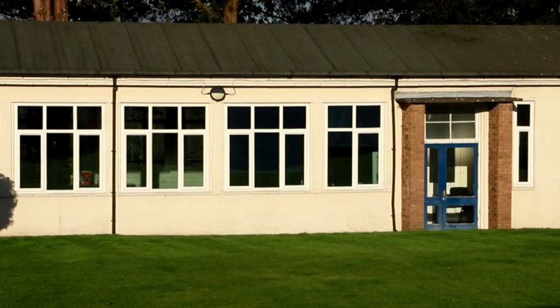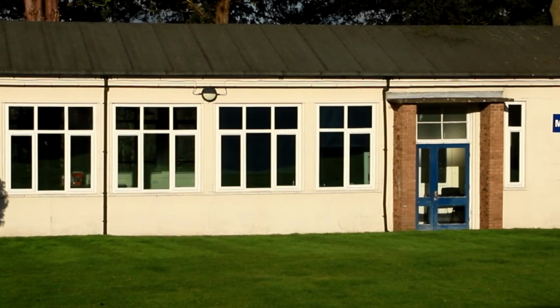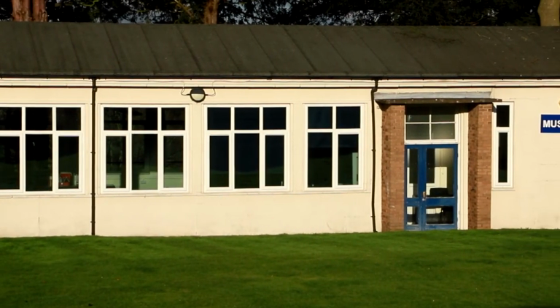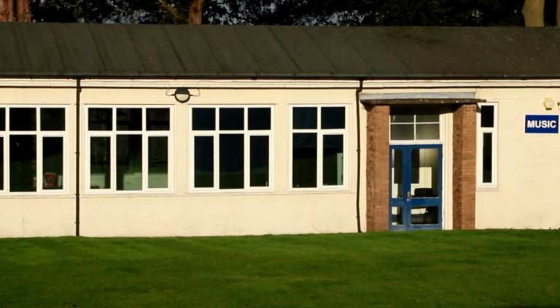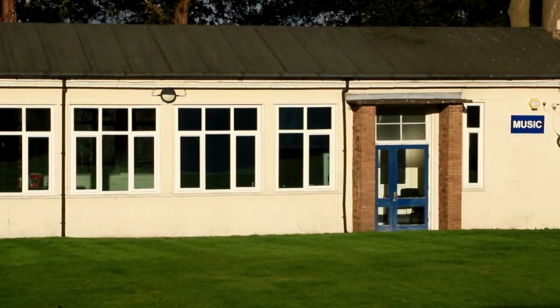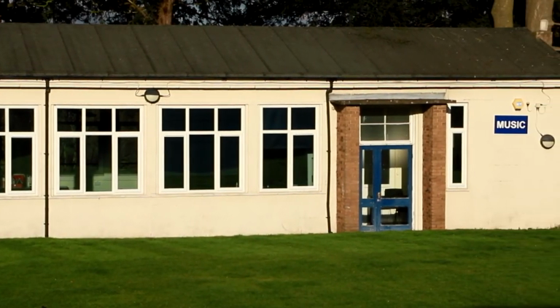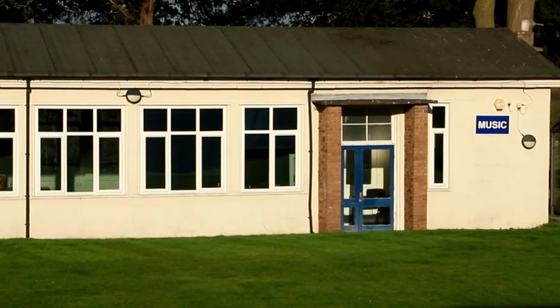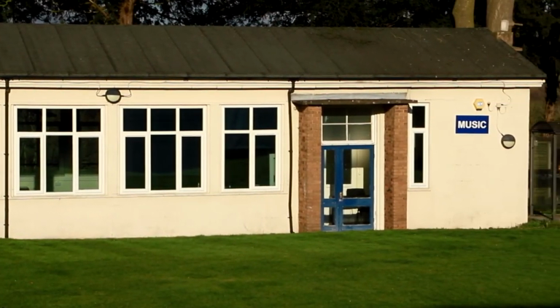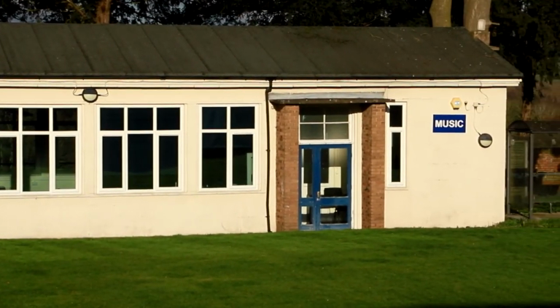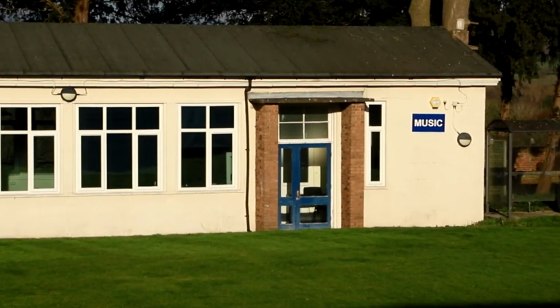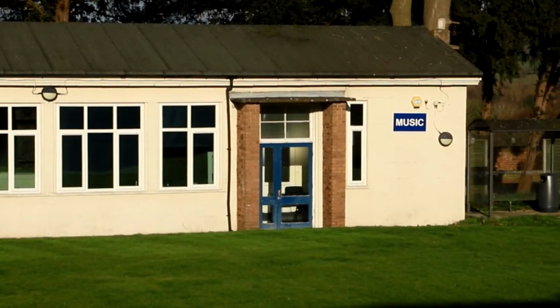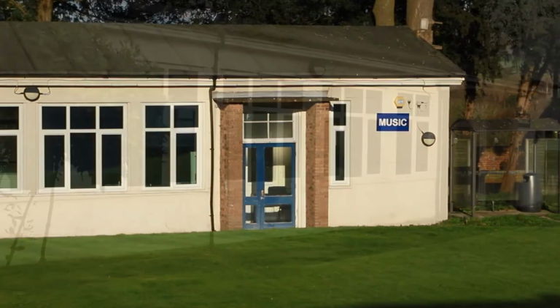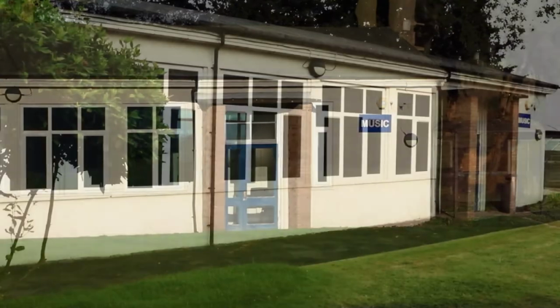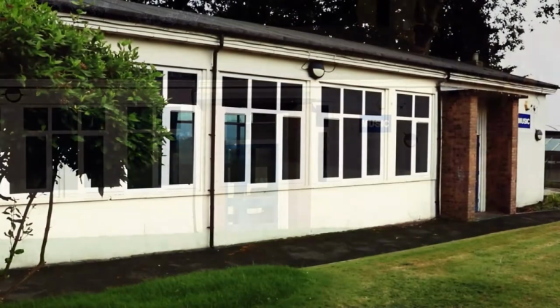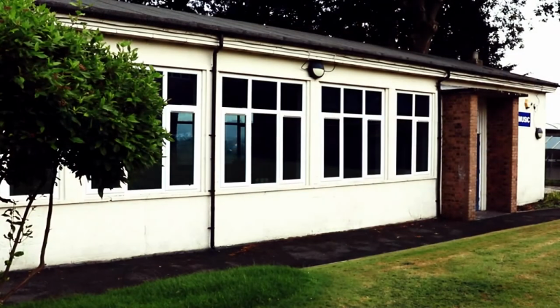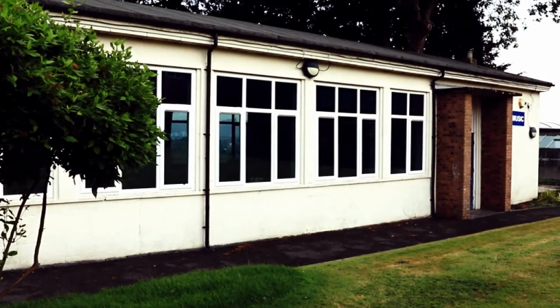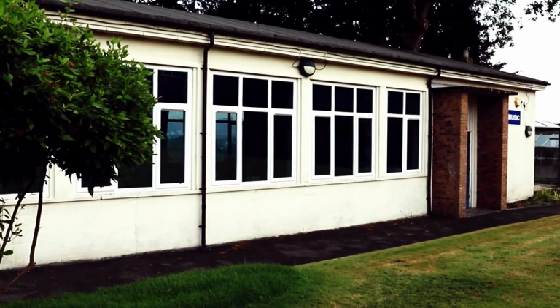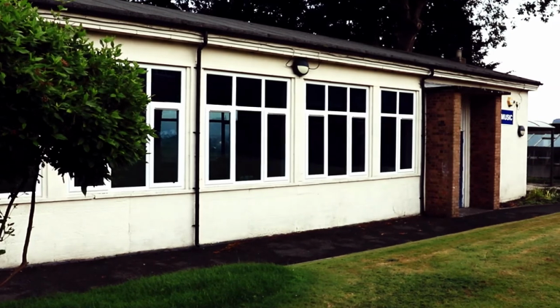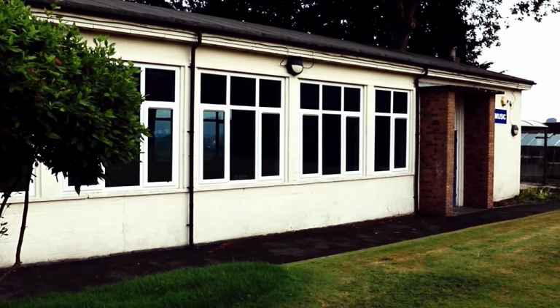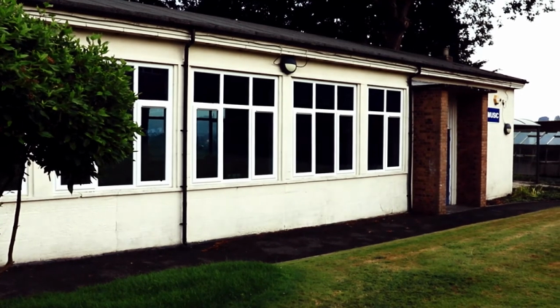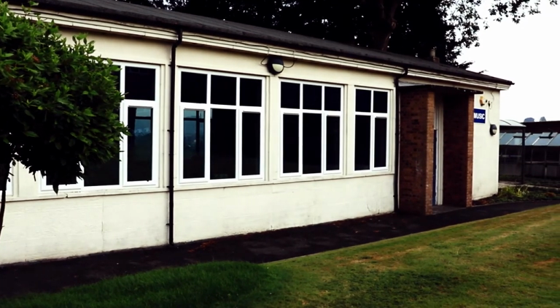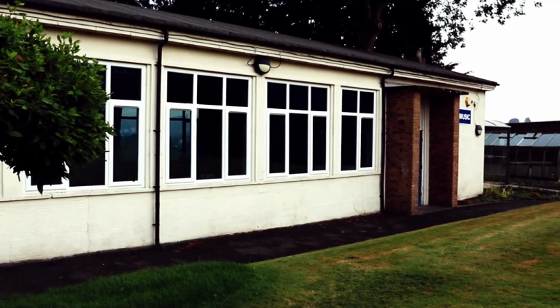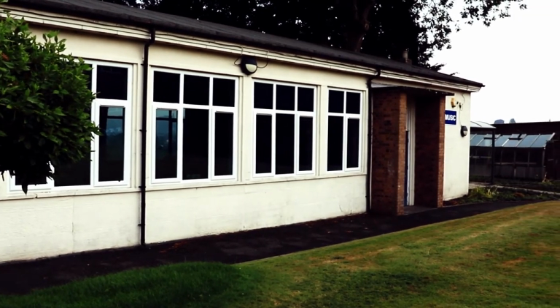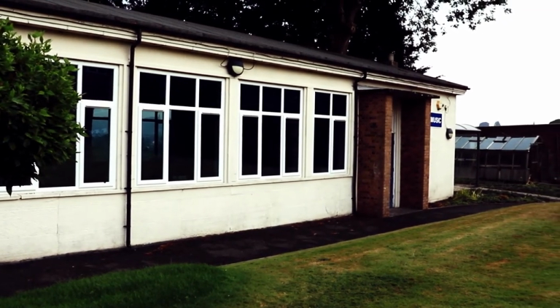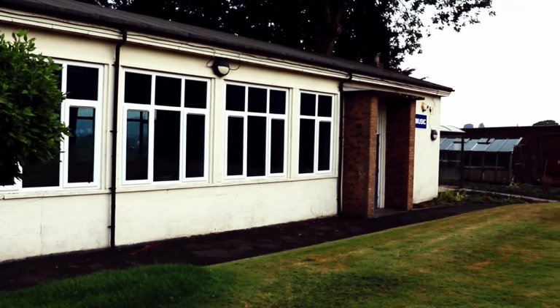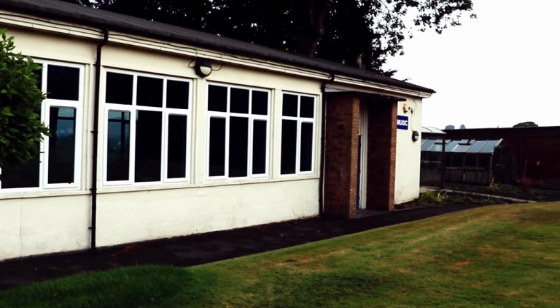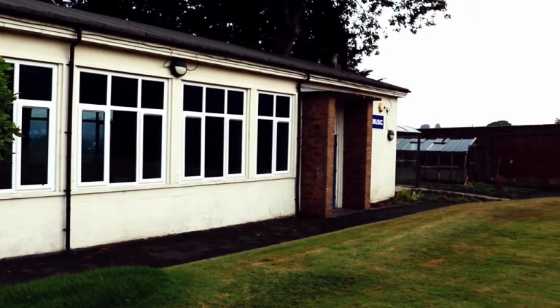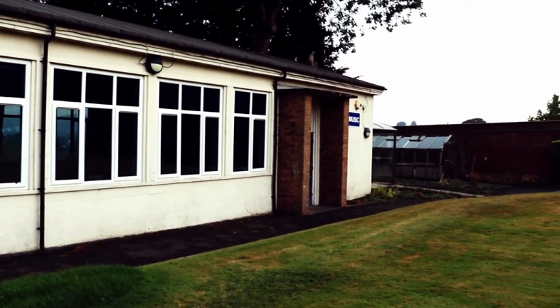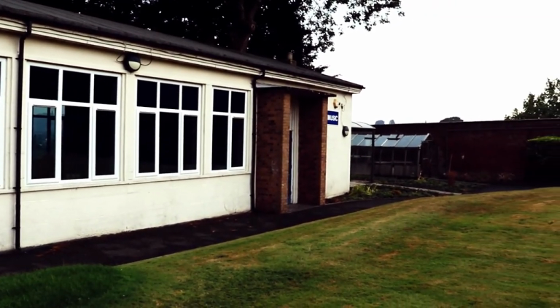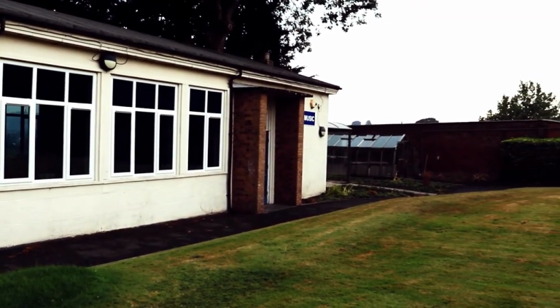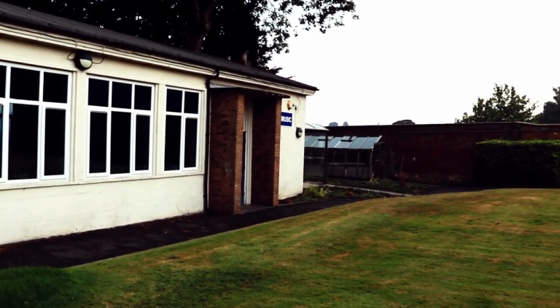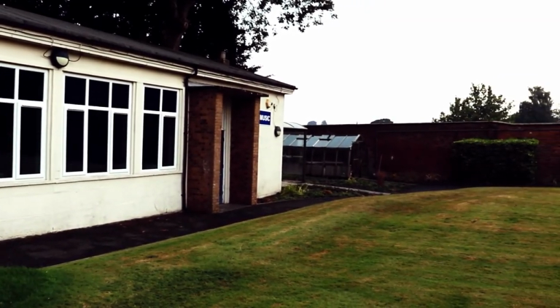This is the music room where we do all our music lessons. It's nicely set off across the garden so you can make plenty of racket if you want.